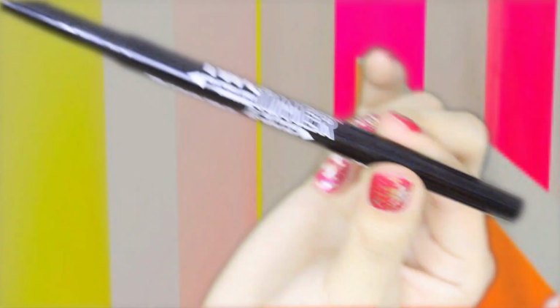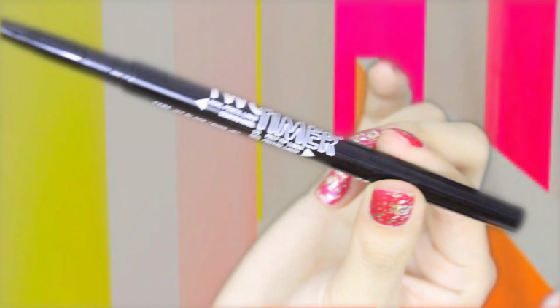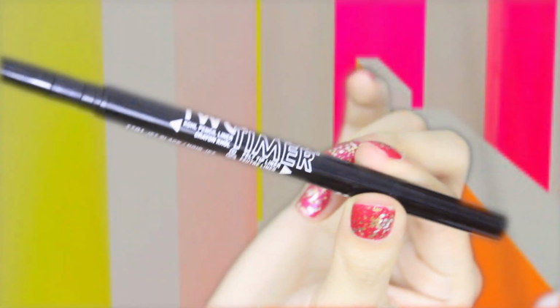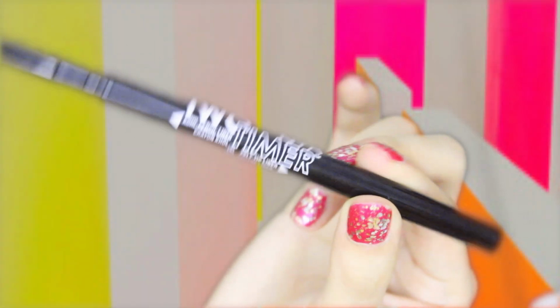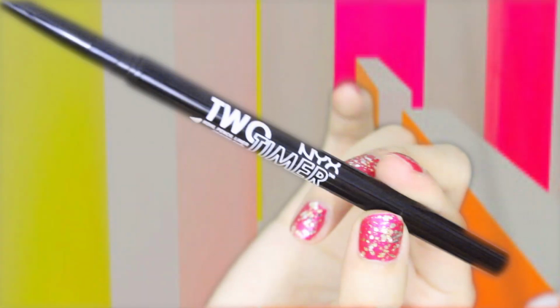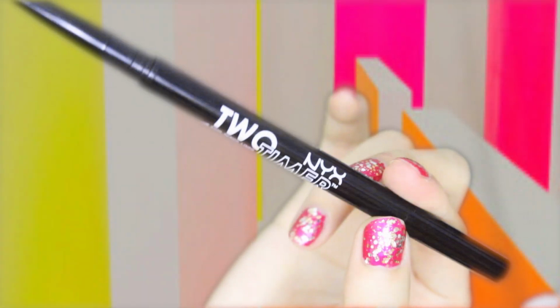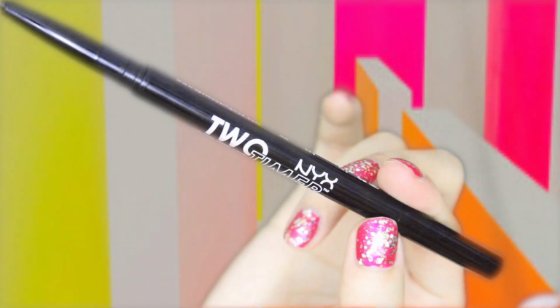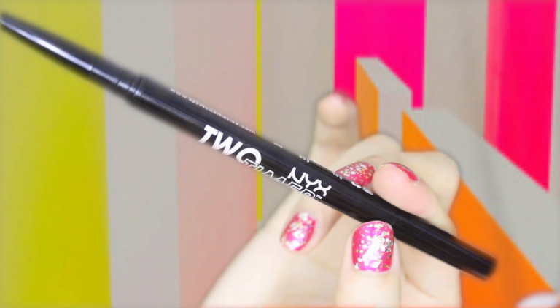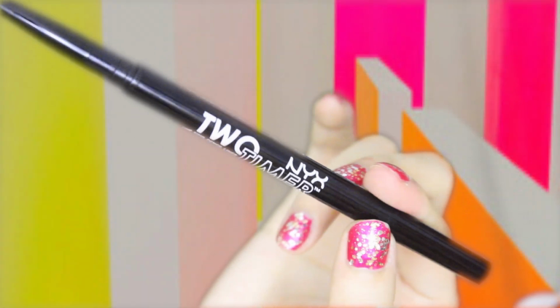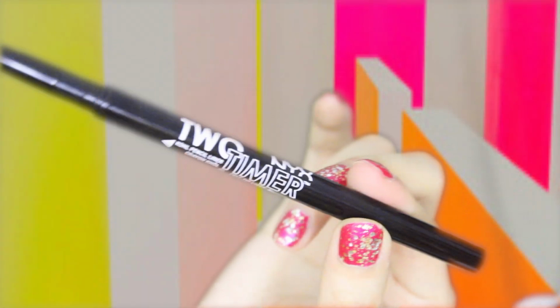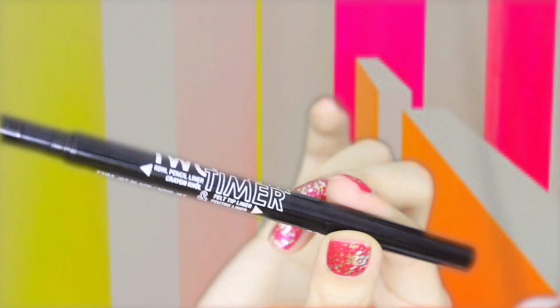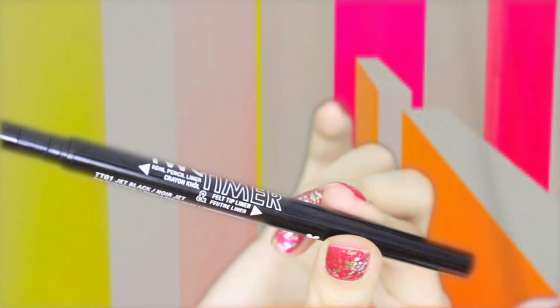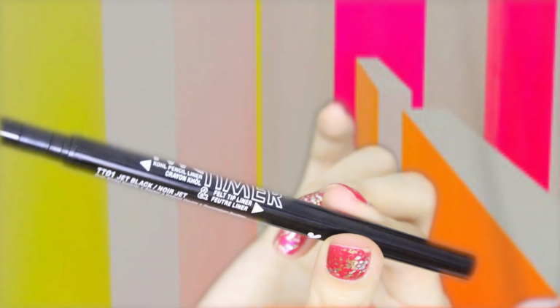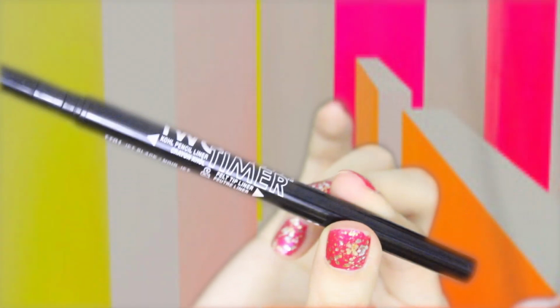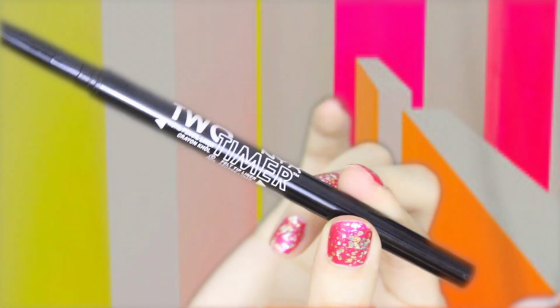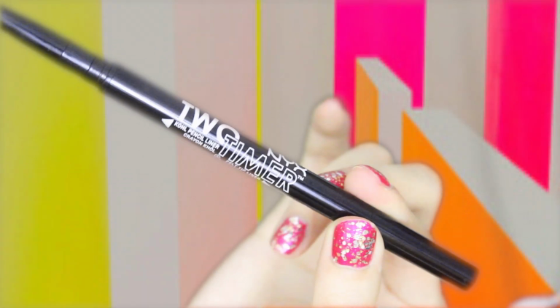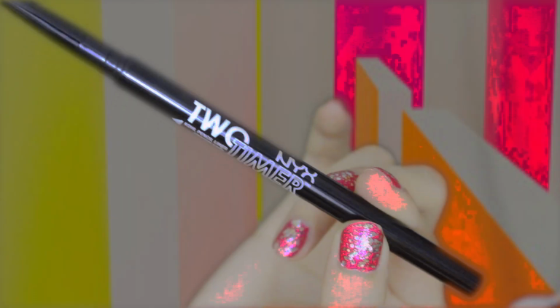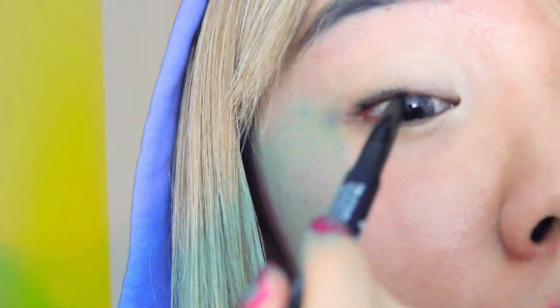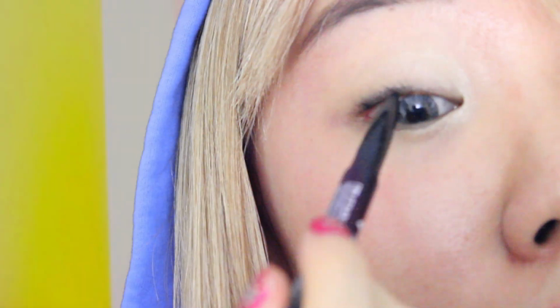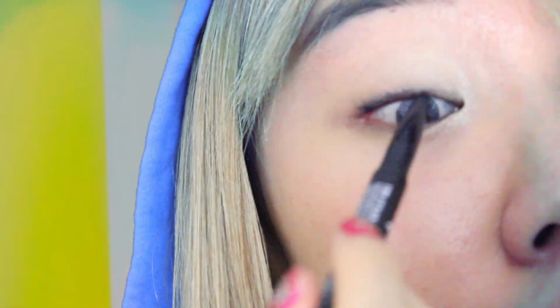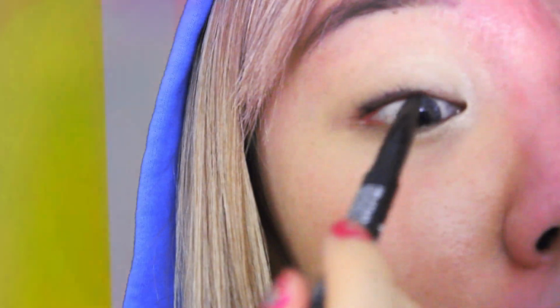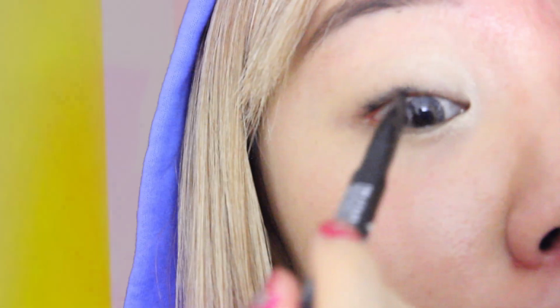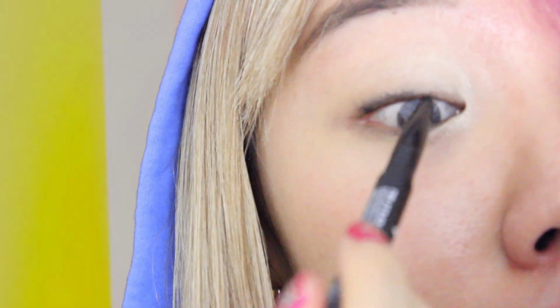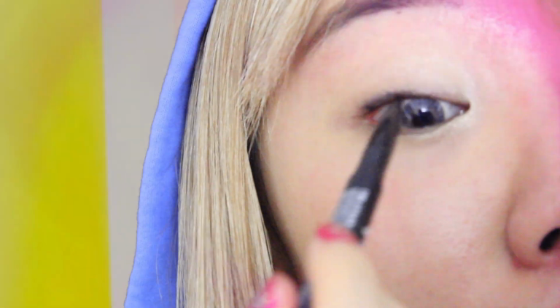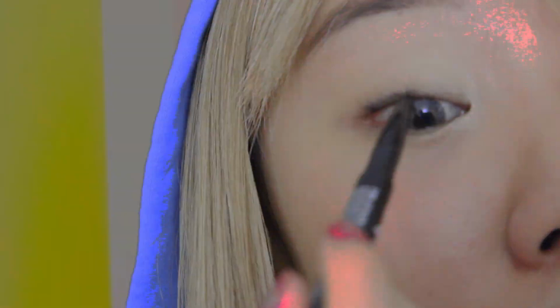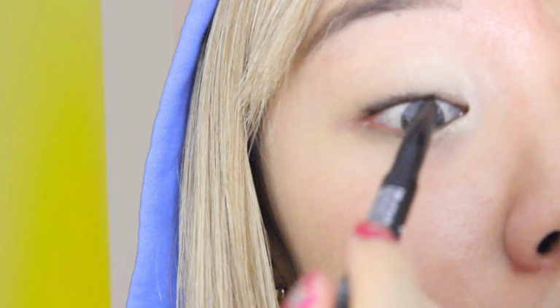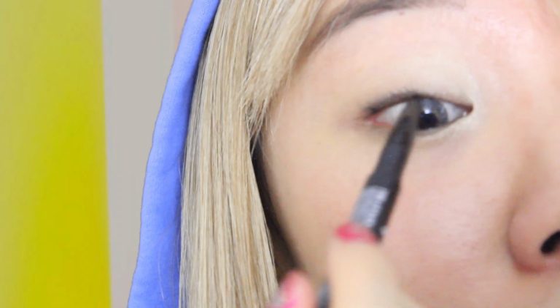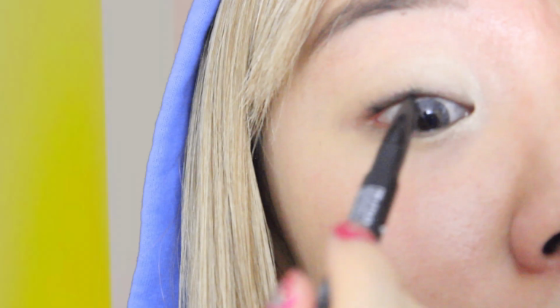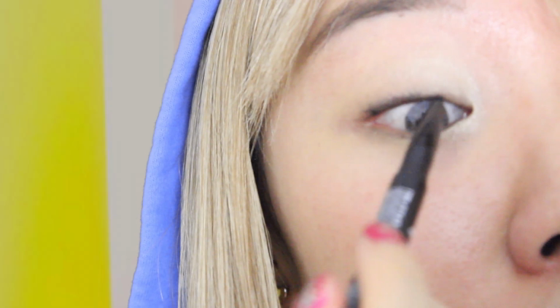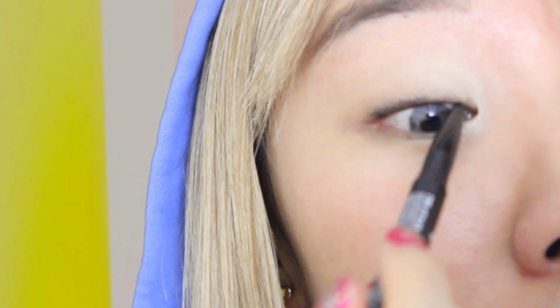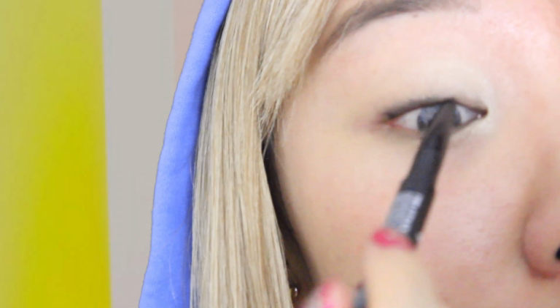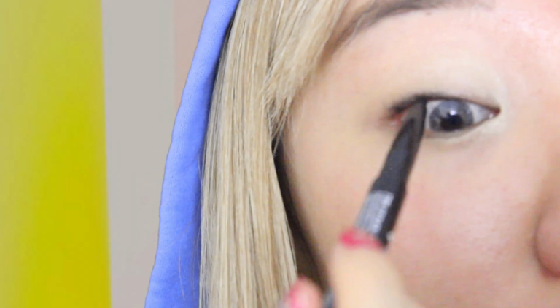Now using NYX's 2x eyeliner, I'm just going to tightline and also waterline the bottom outer half.